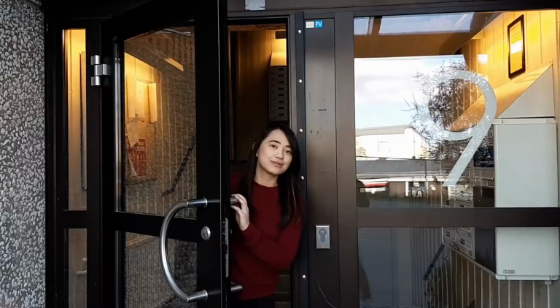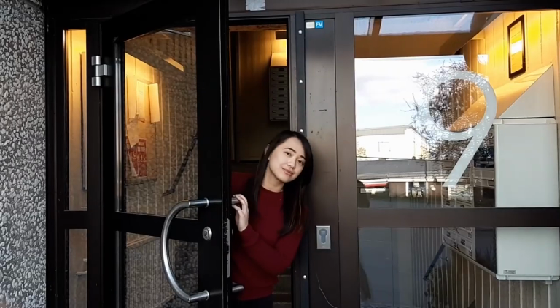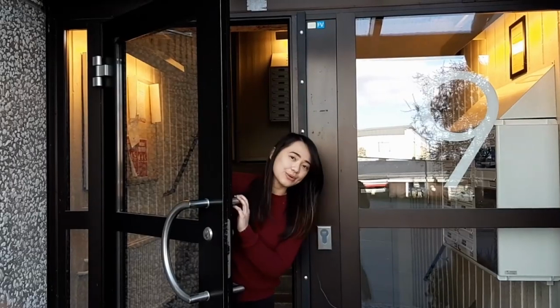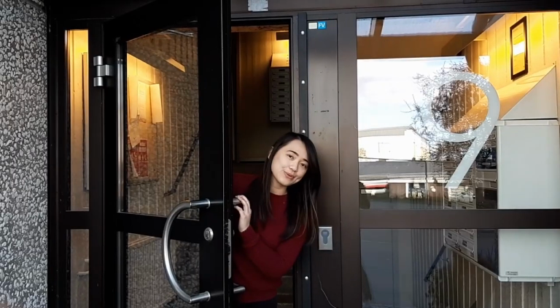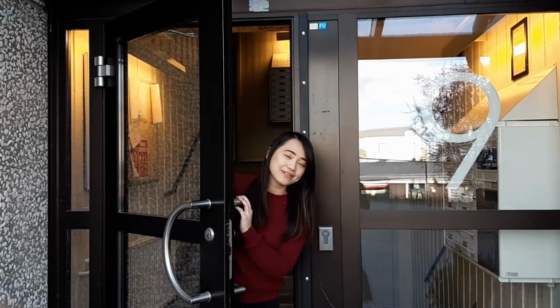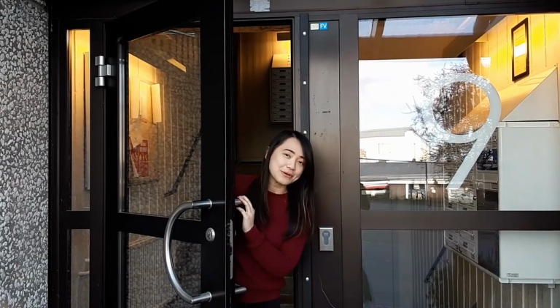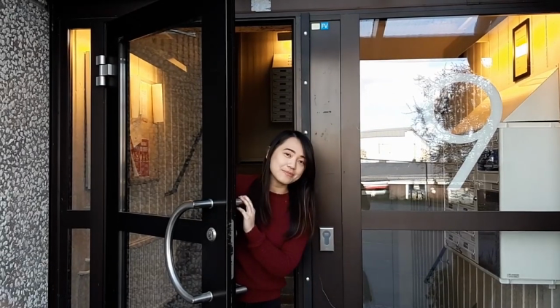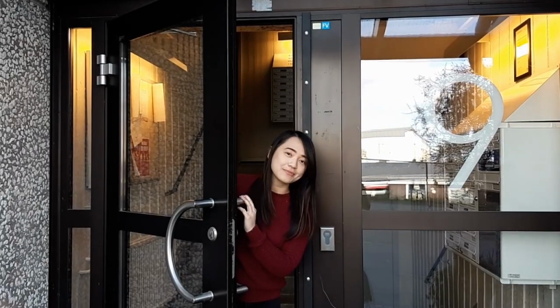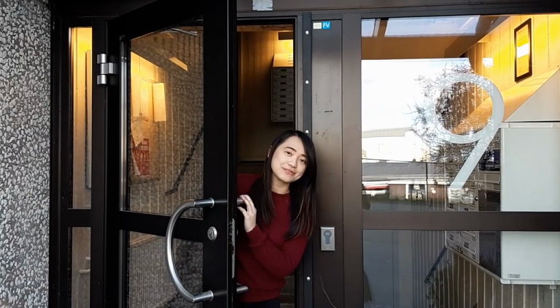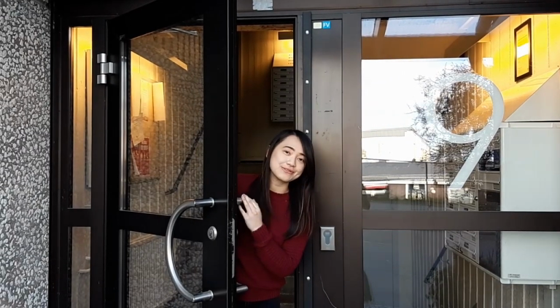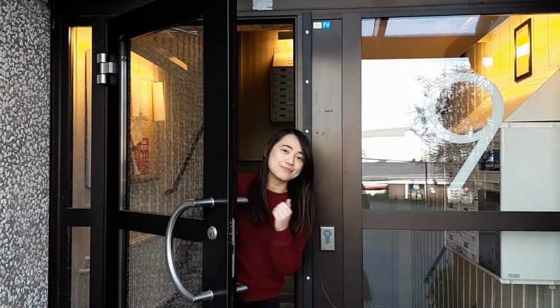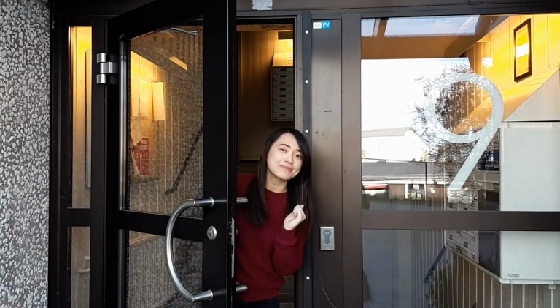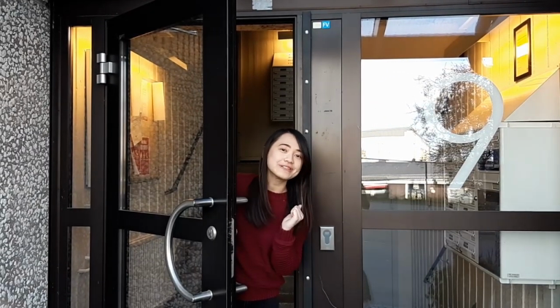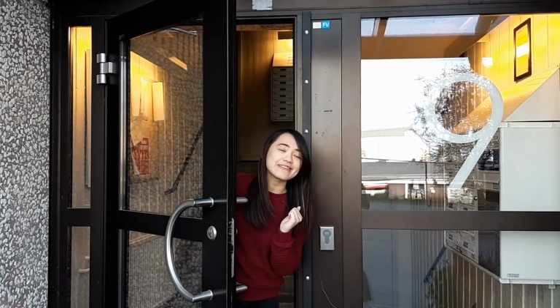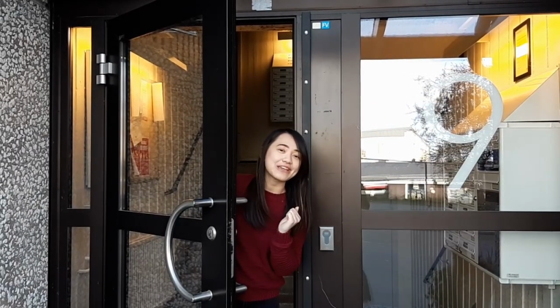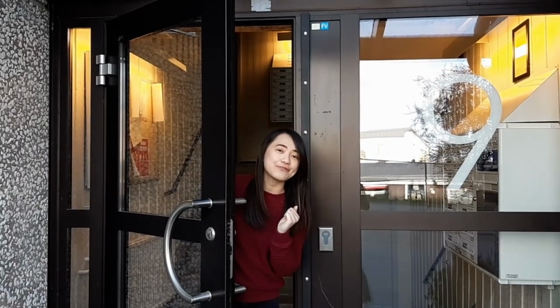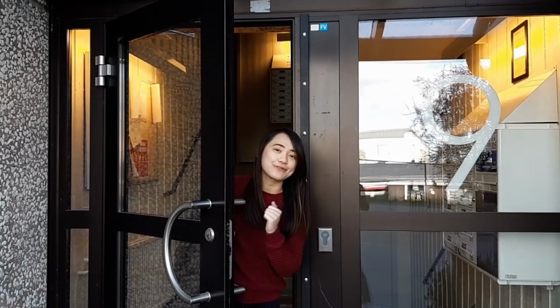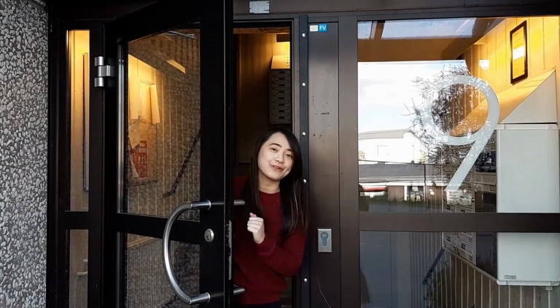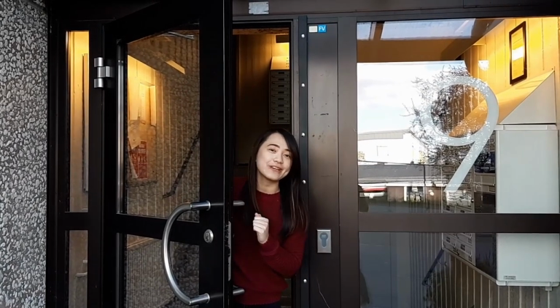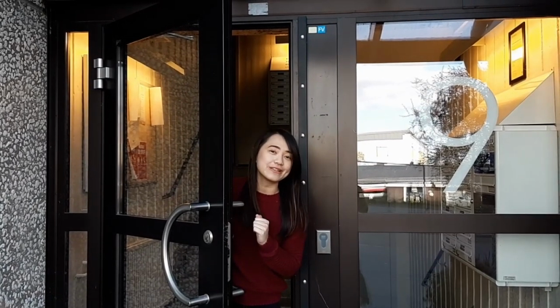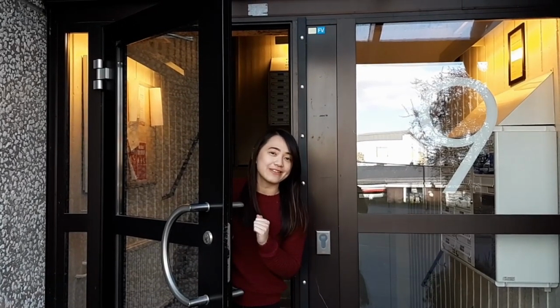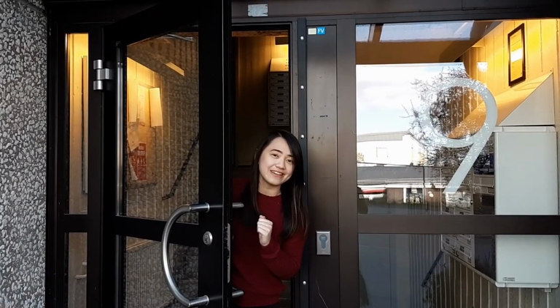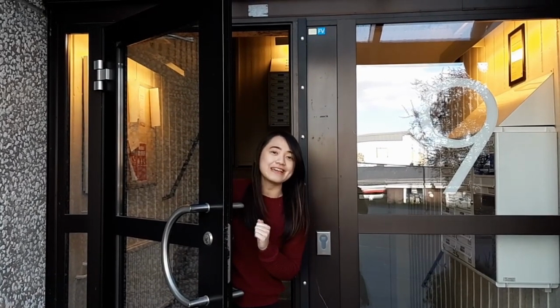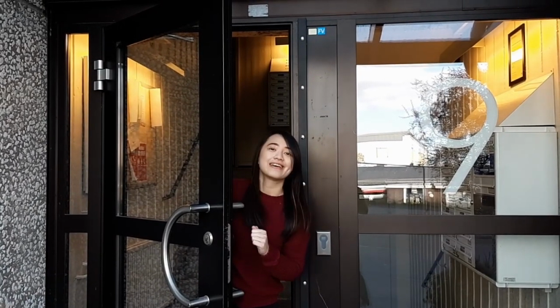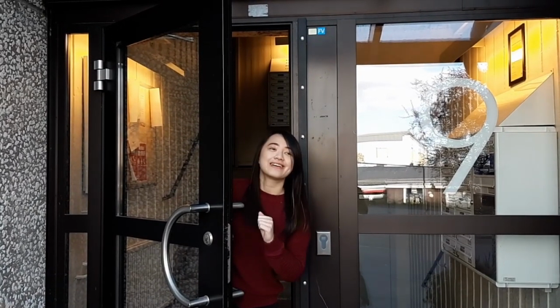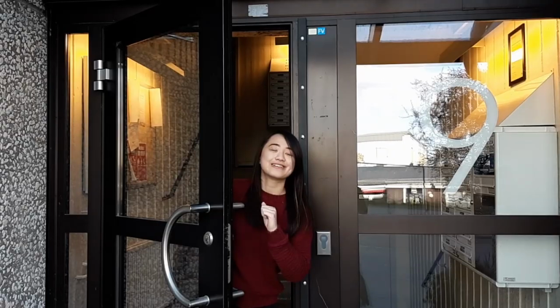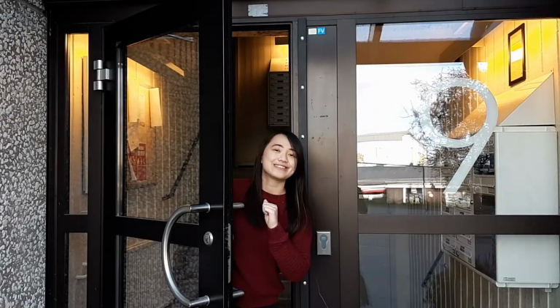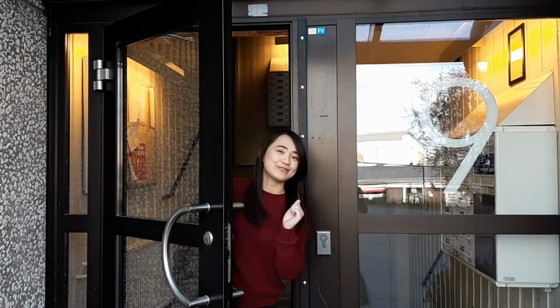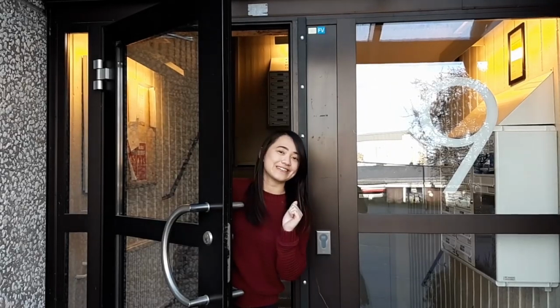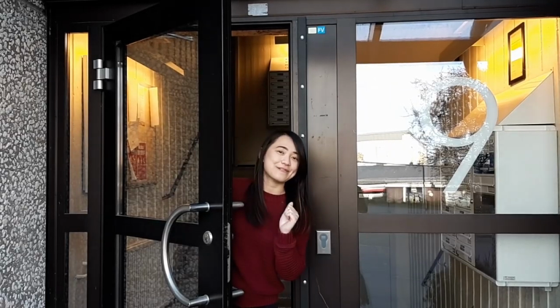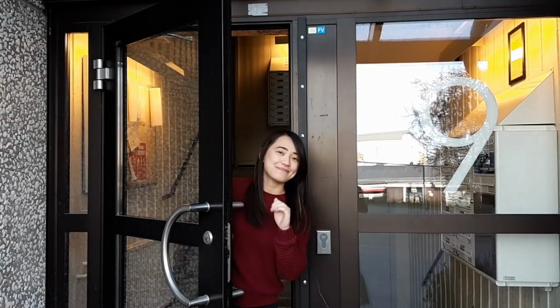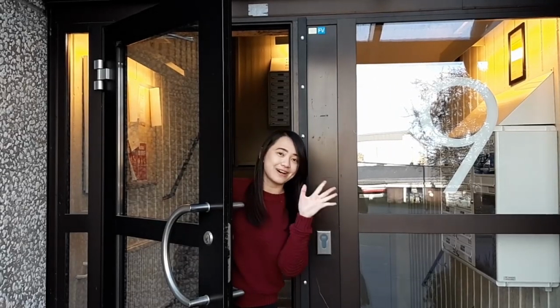So that's all about my student apartment. Thank you for following me today. See you next time. Bye.